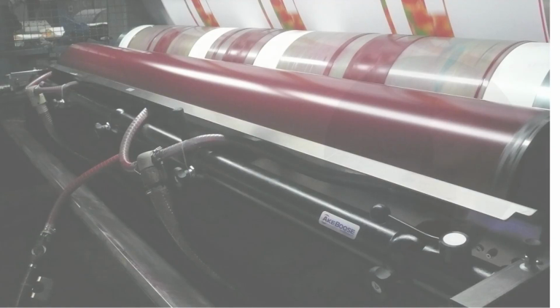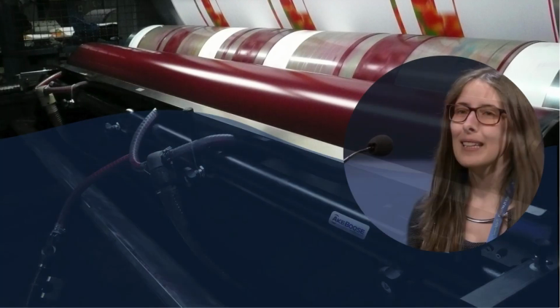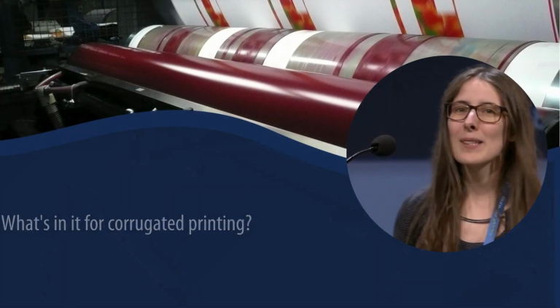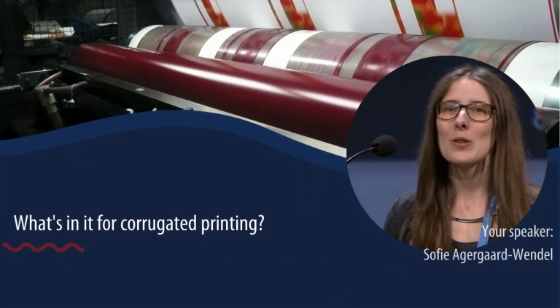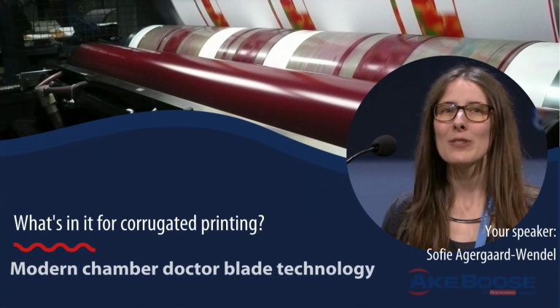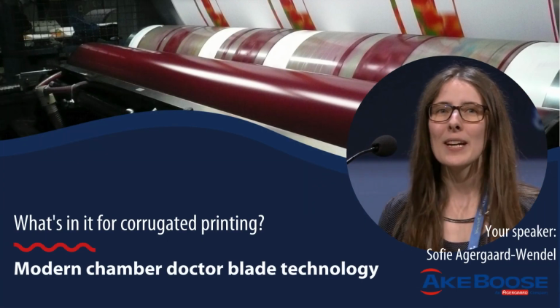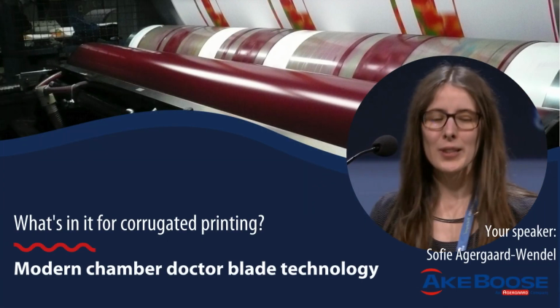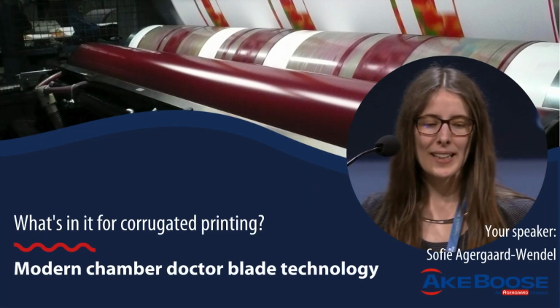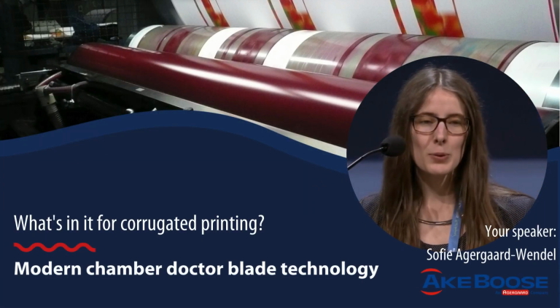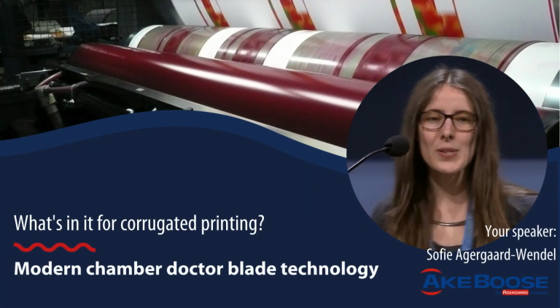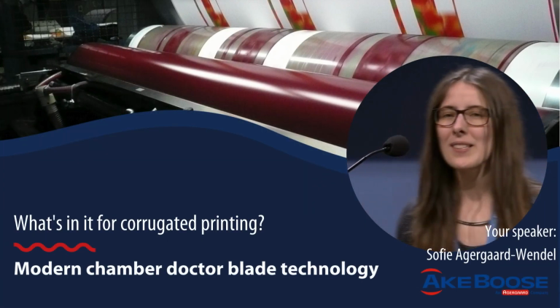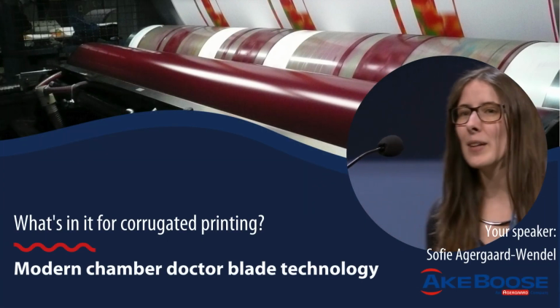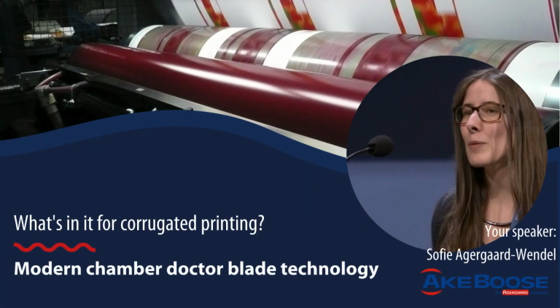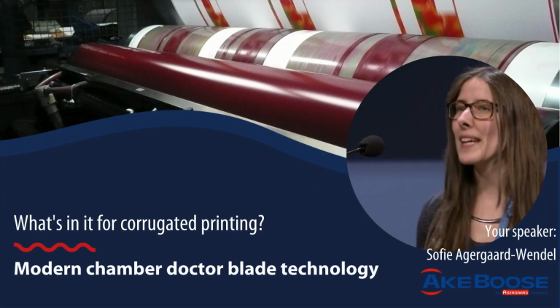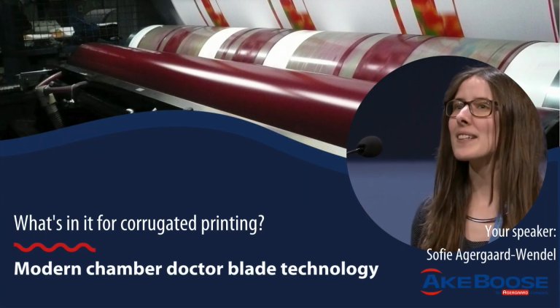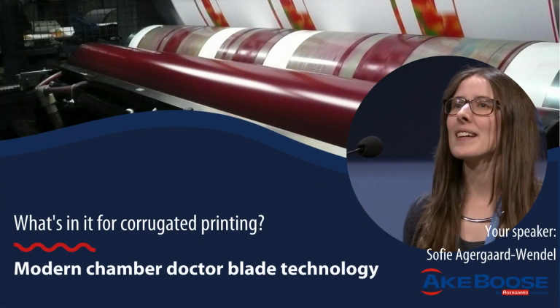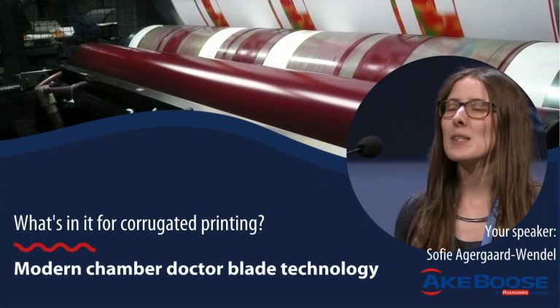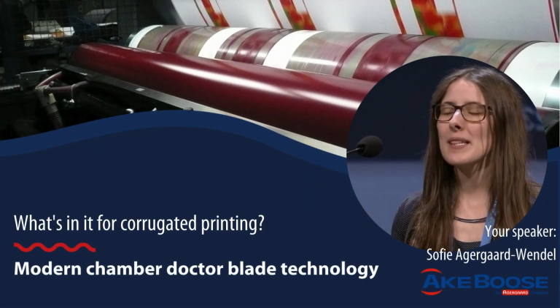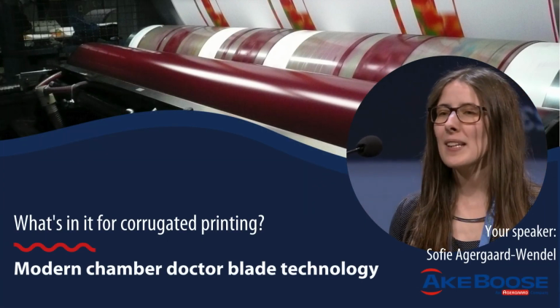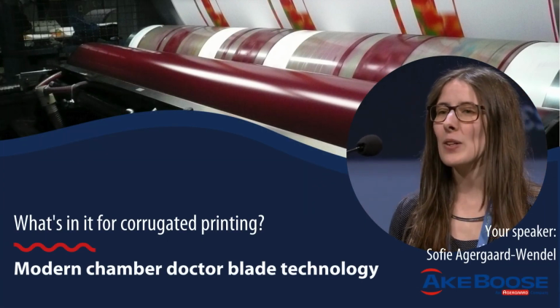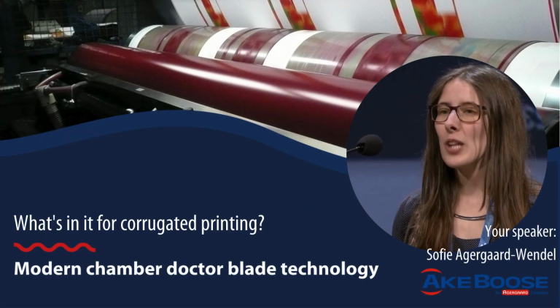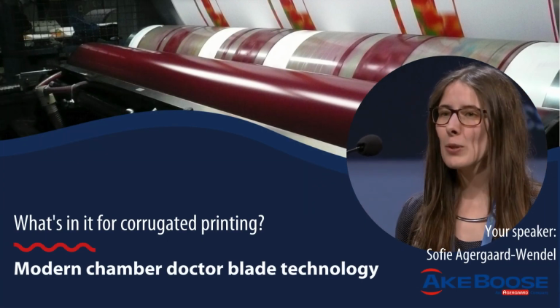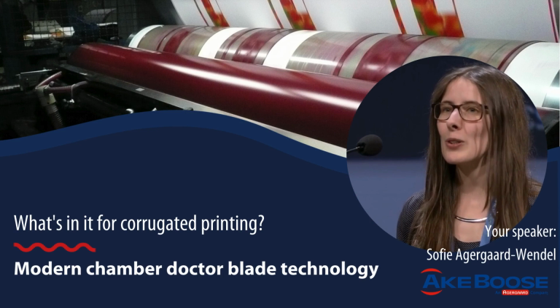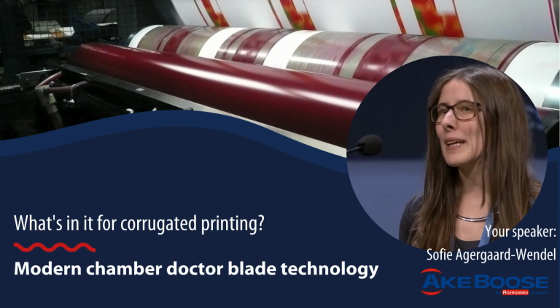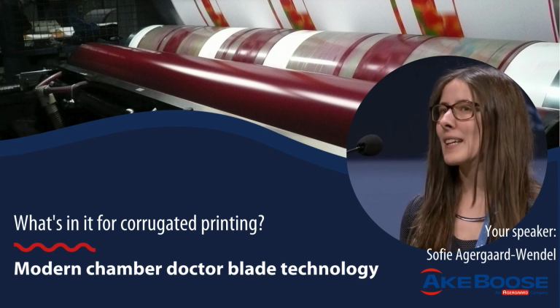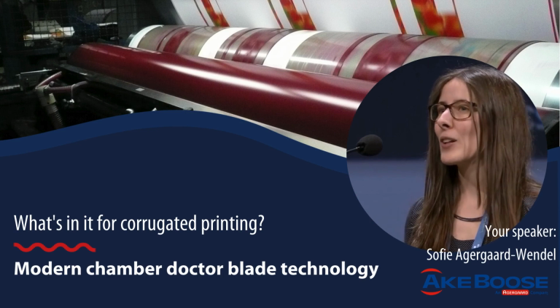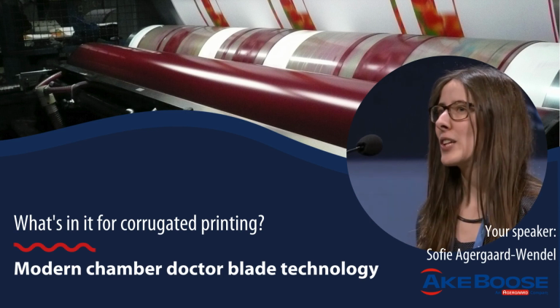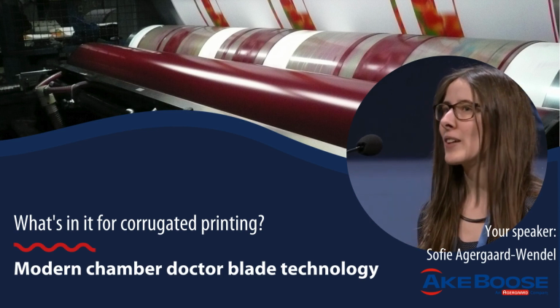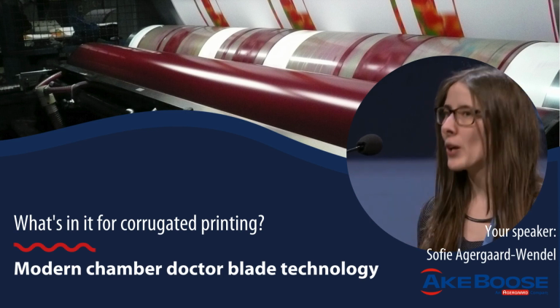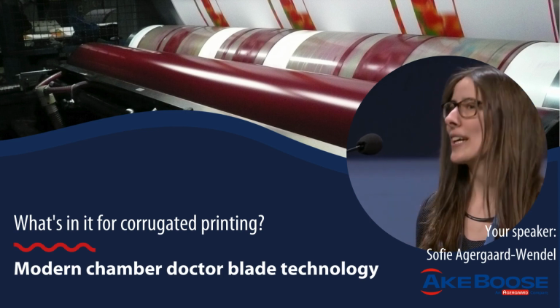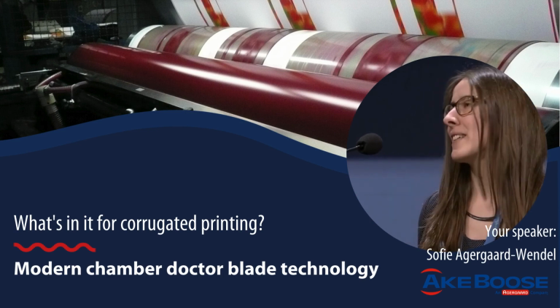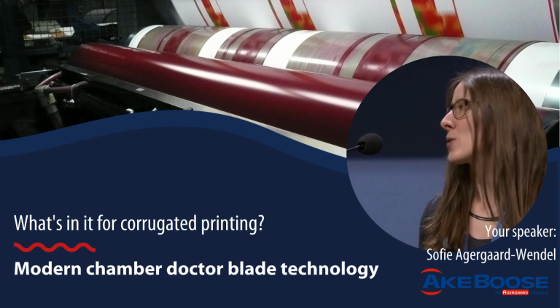My name is Sophie. I work at Acaboos and today I want to present some insights on chamber doctor blade technology in the corrugated industry.